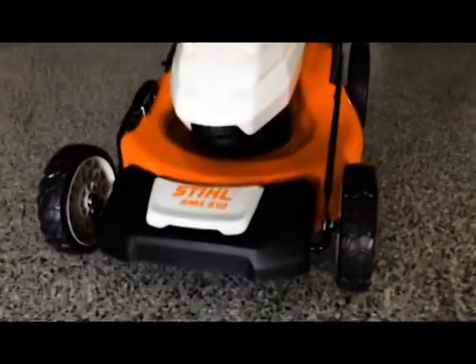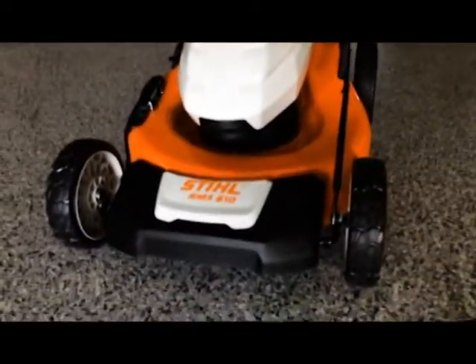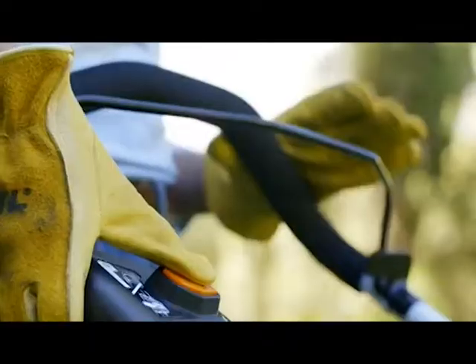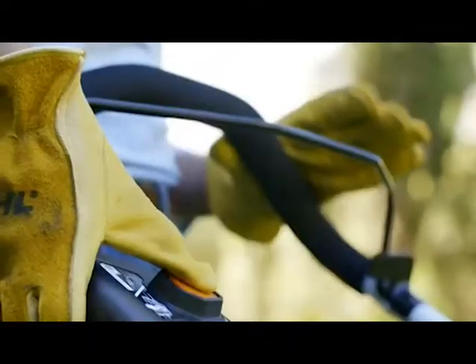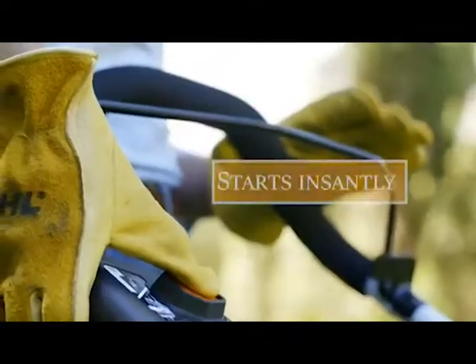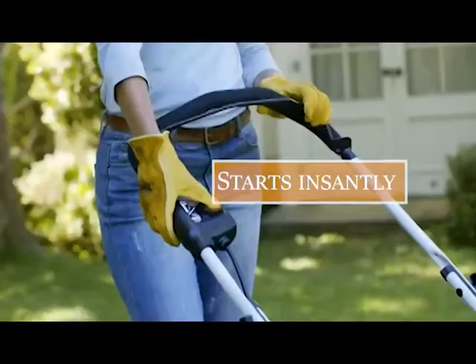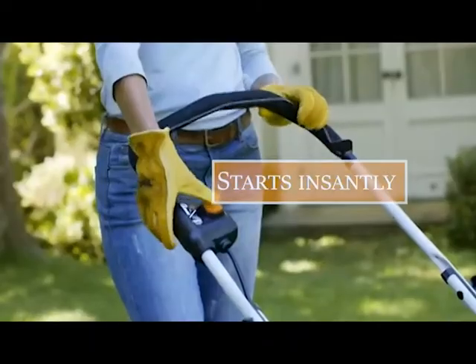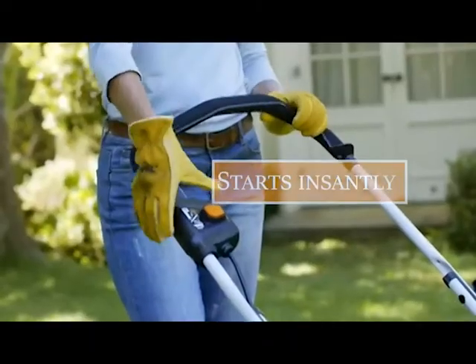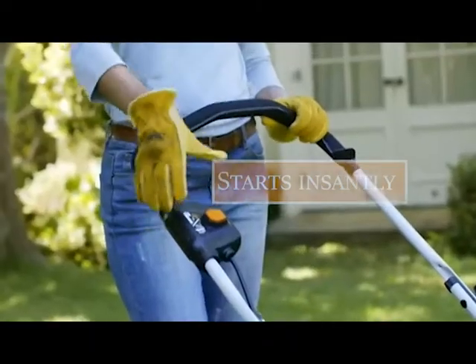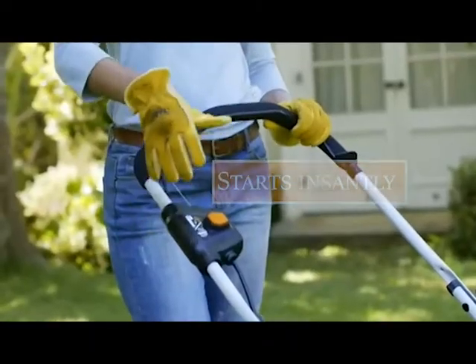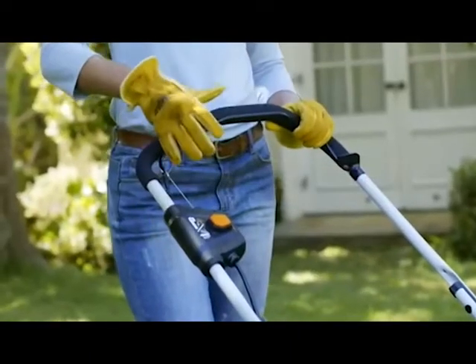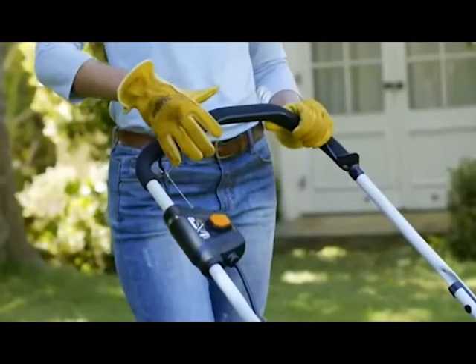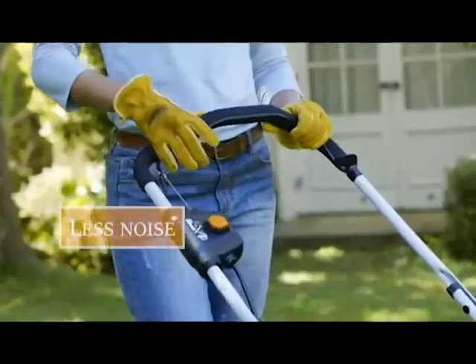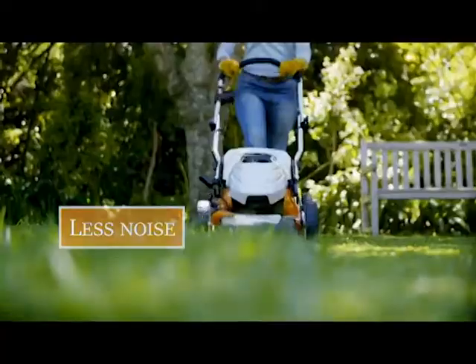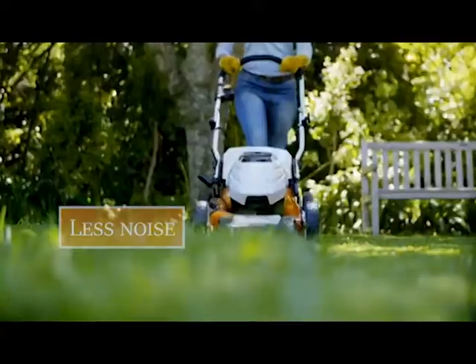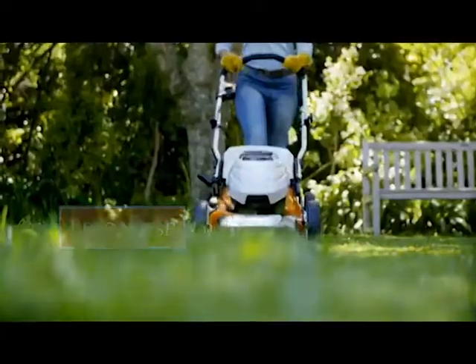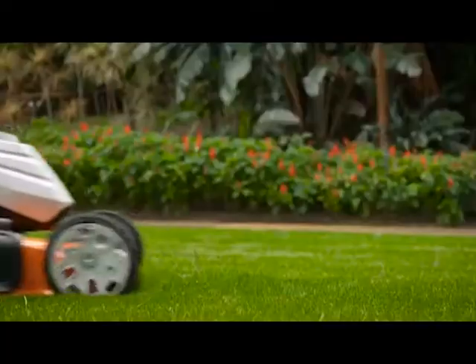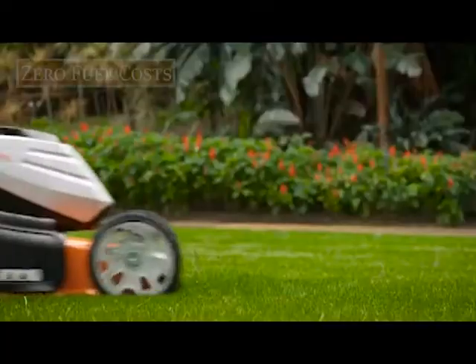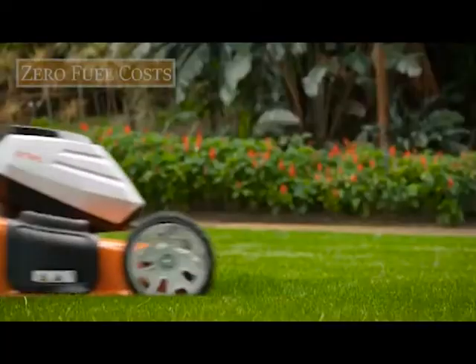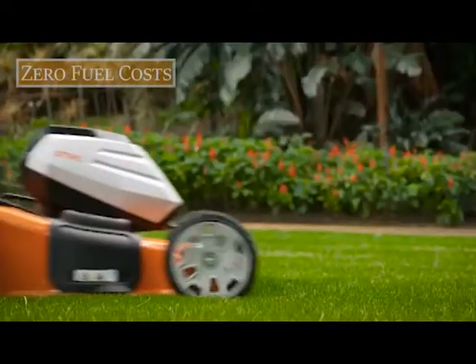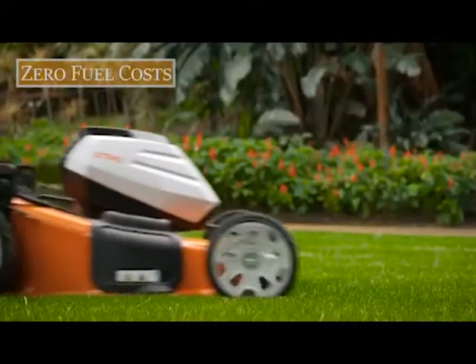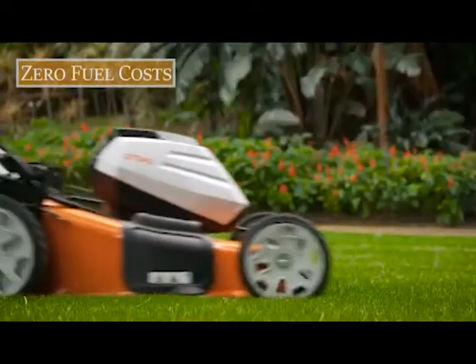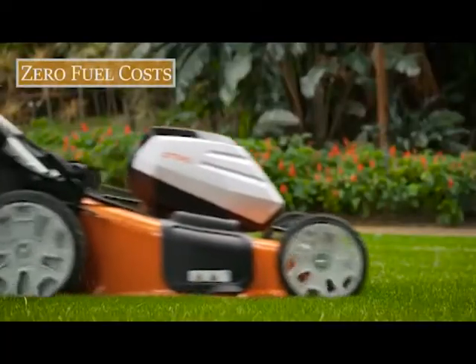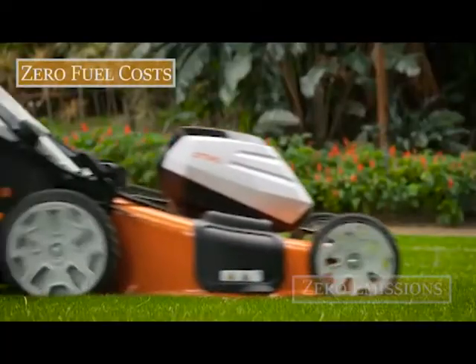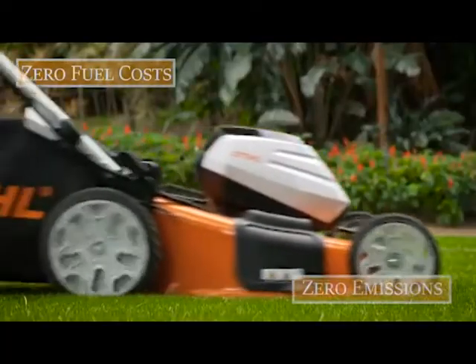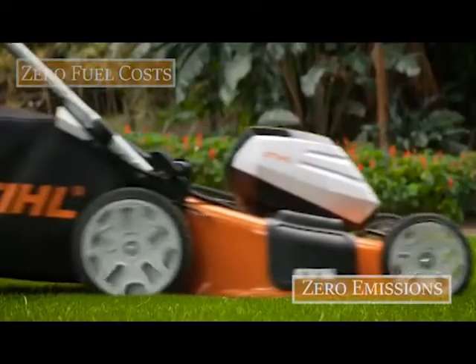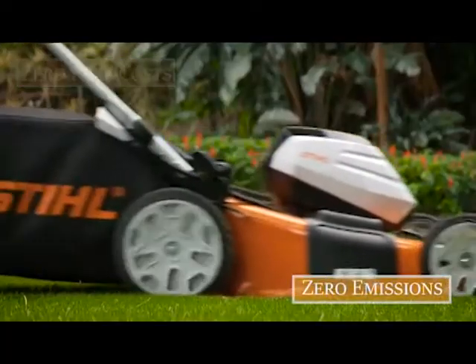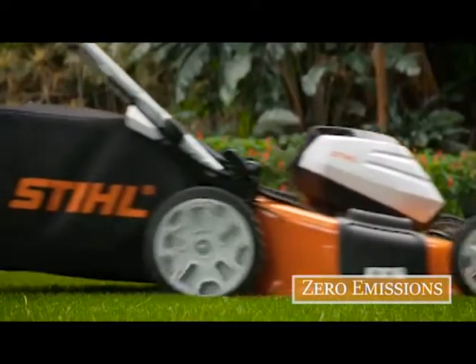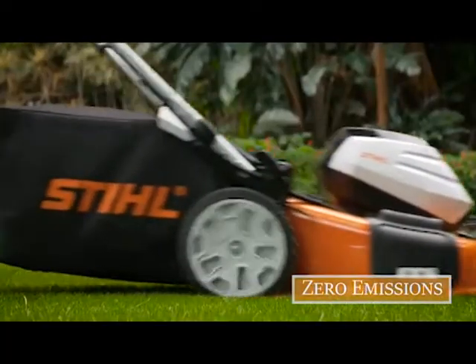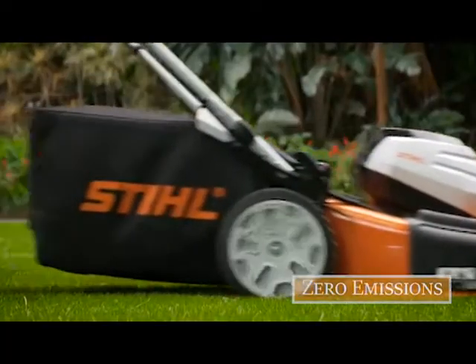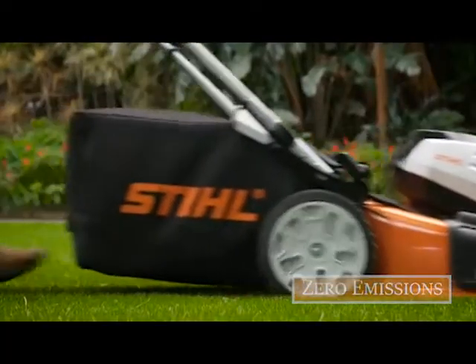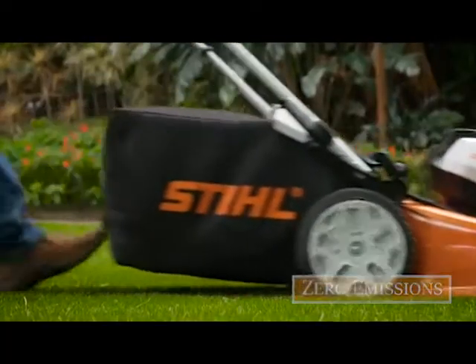Enjoy instant starting, less noise, zero gasoline costs and zero exhaust emissions.